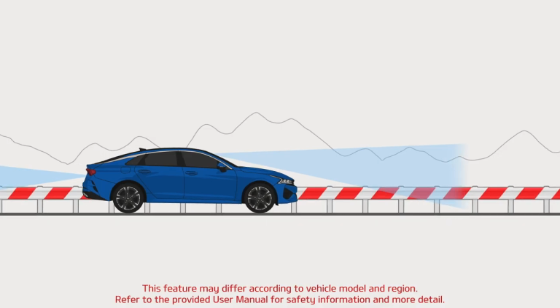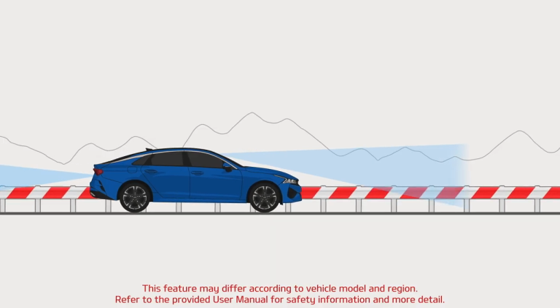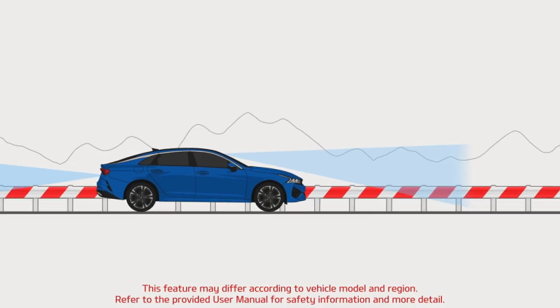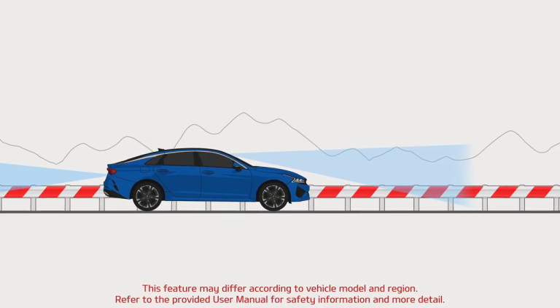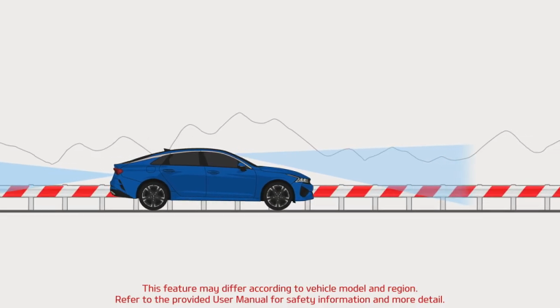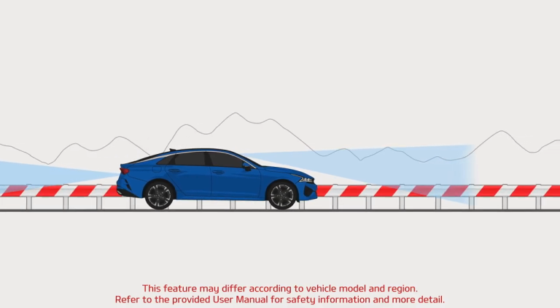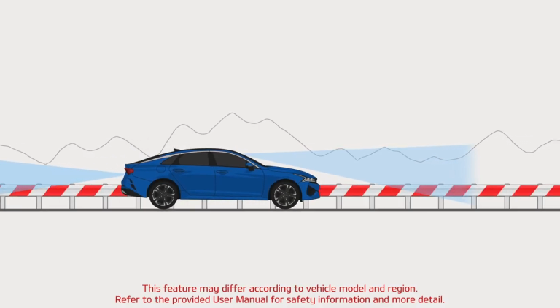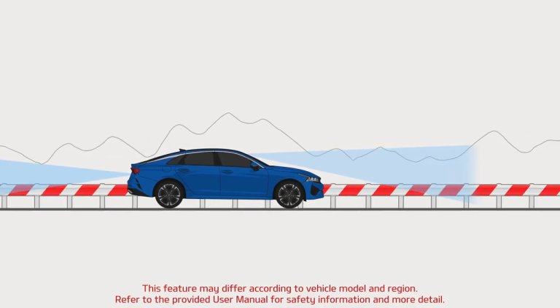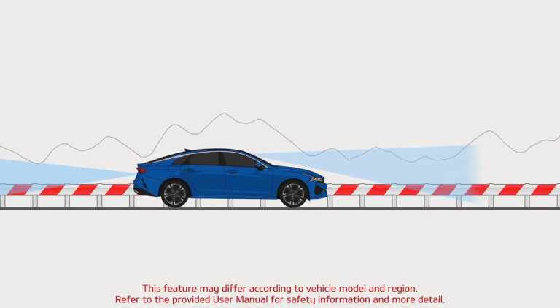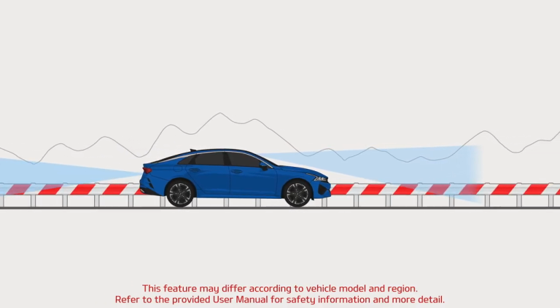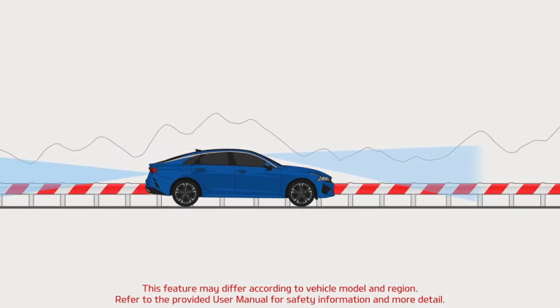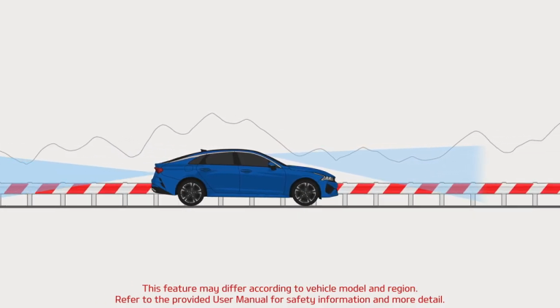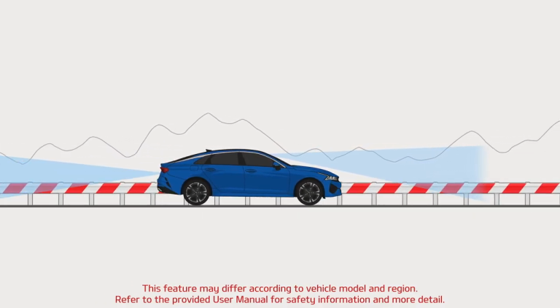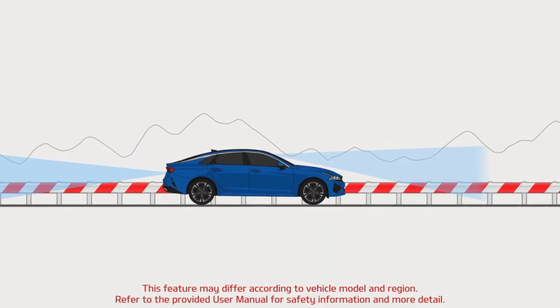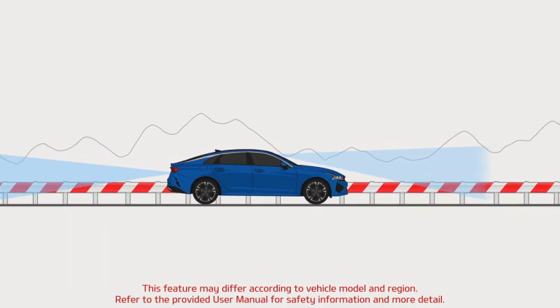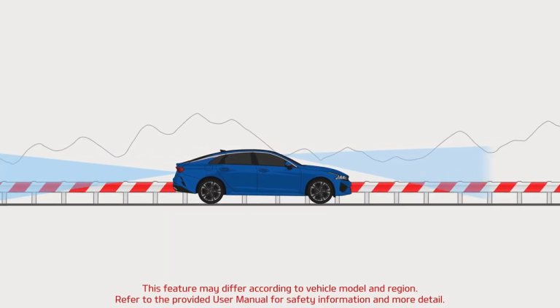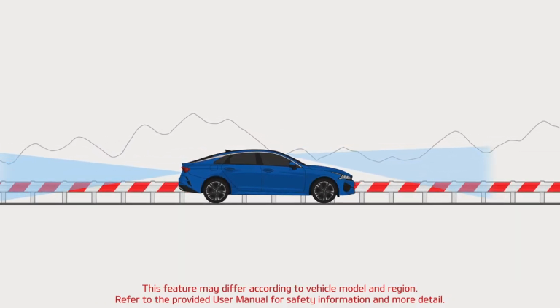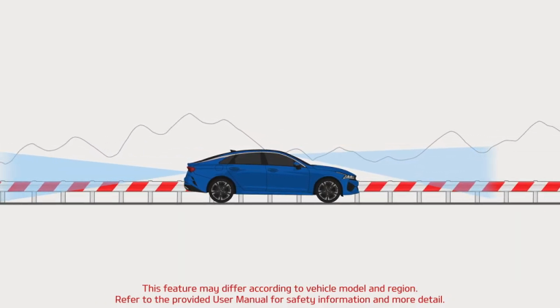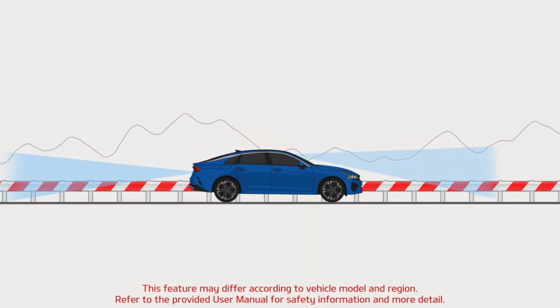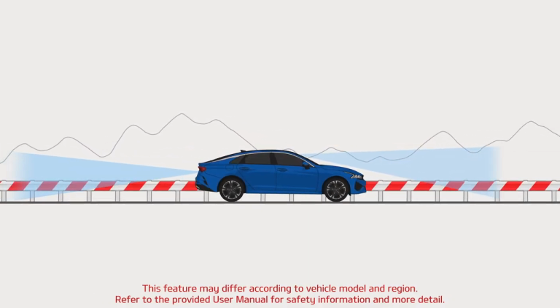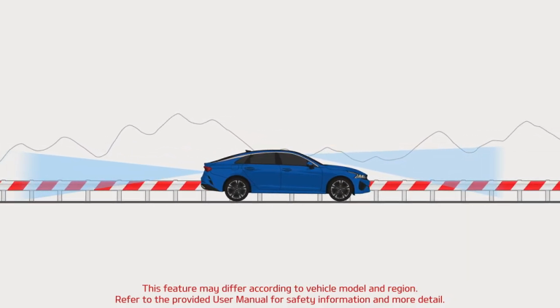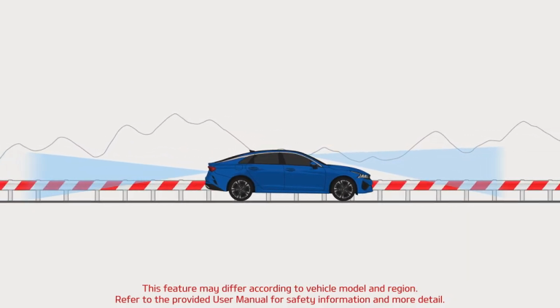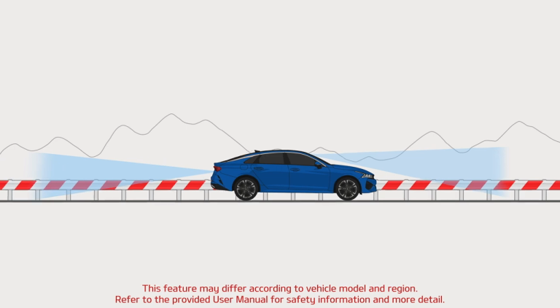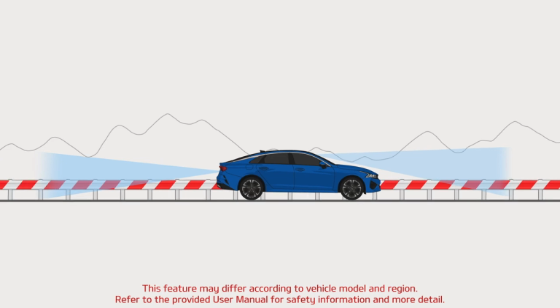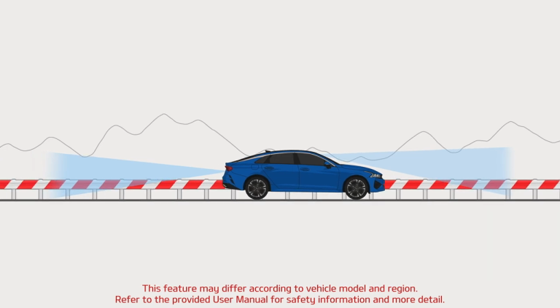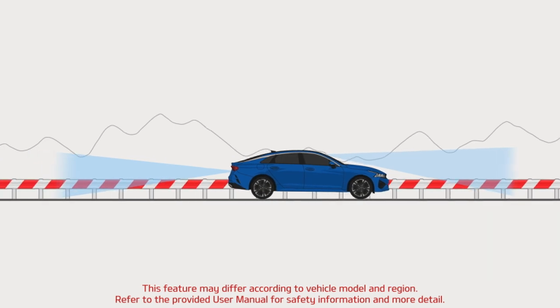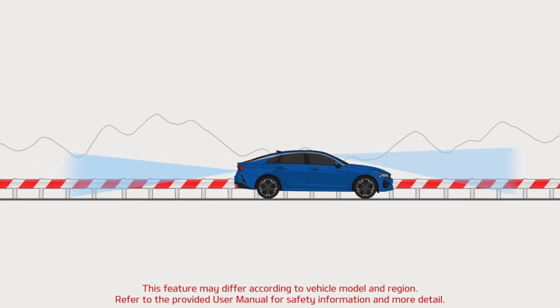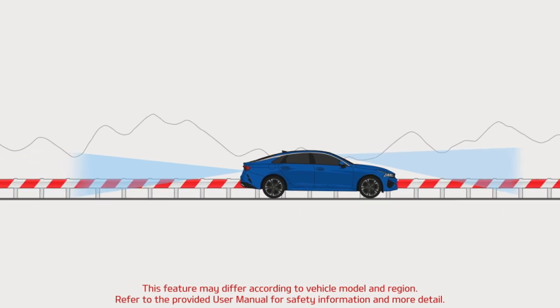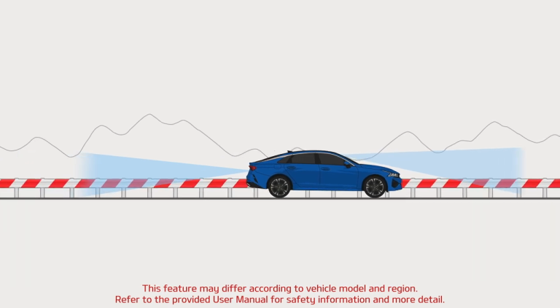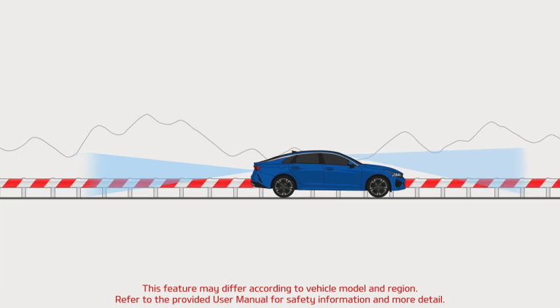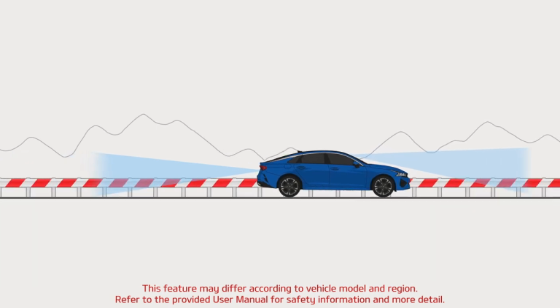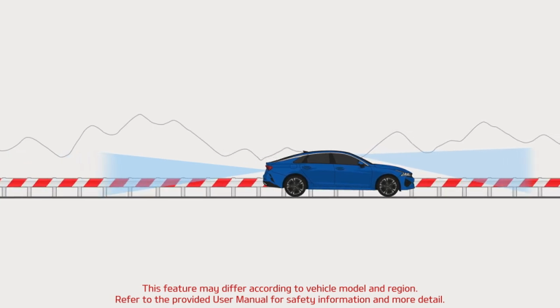With the drive video record system, you can be safe and confident in your driving.